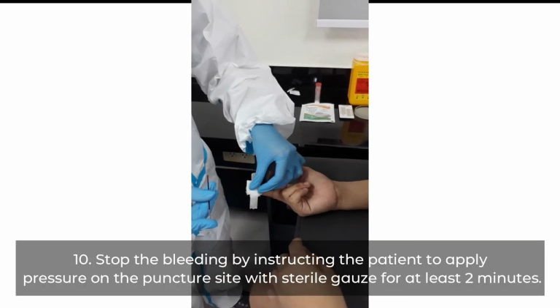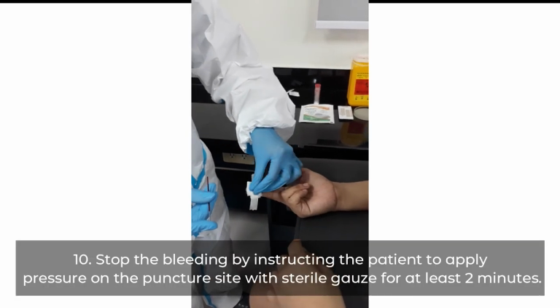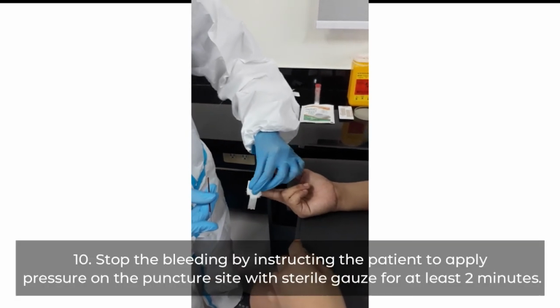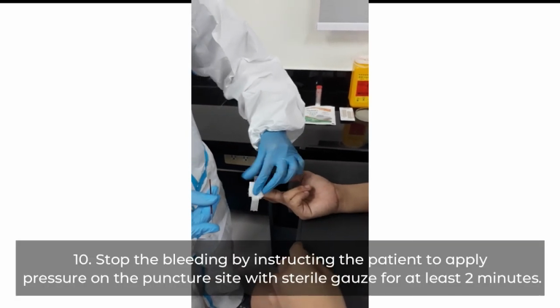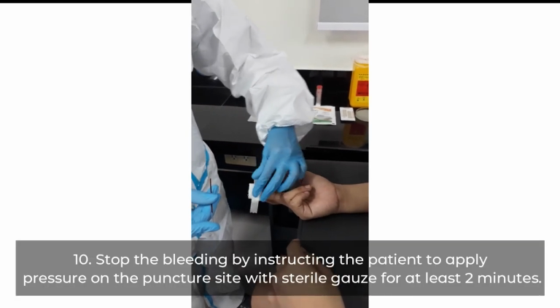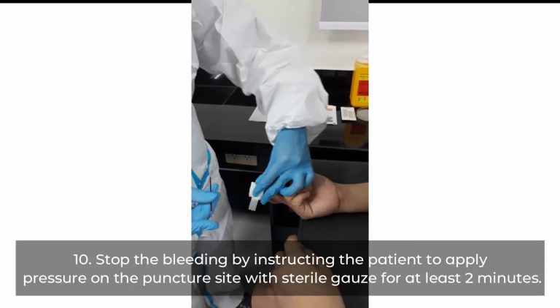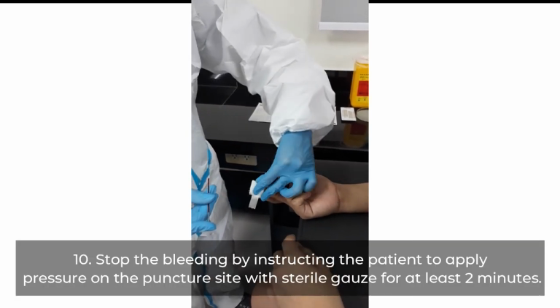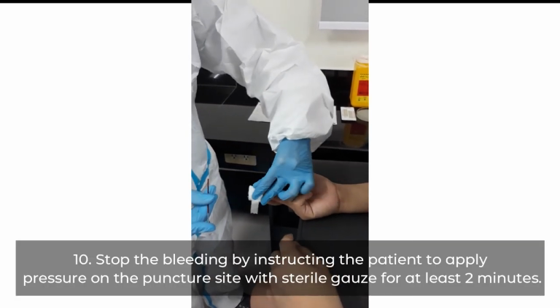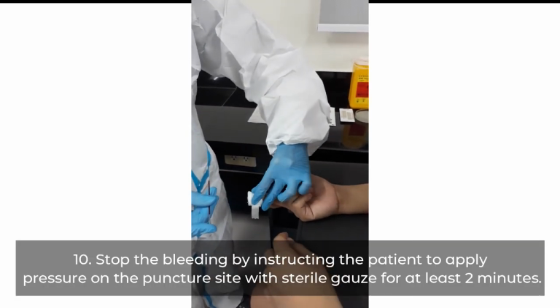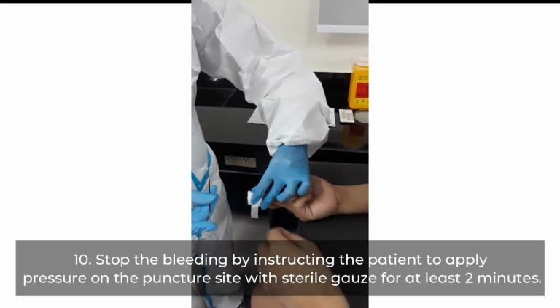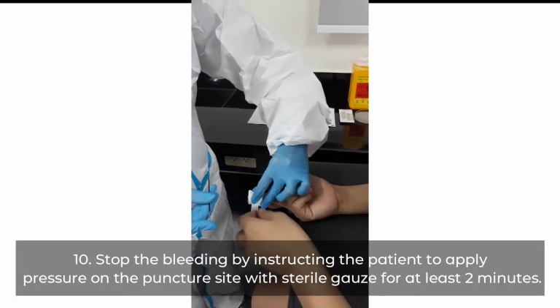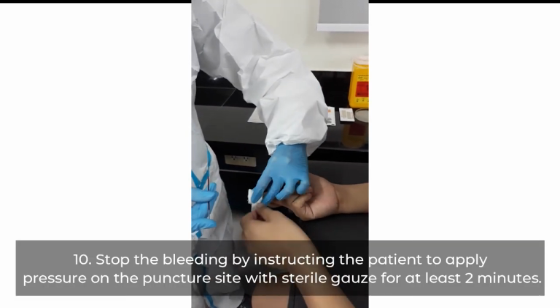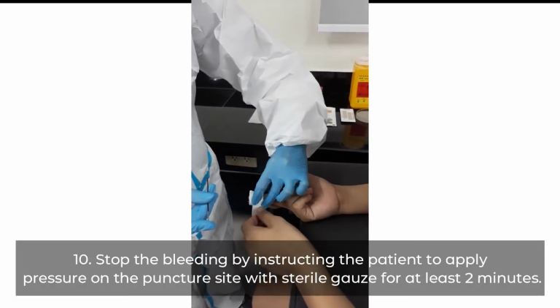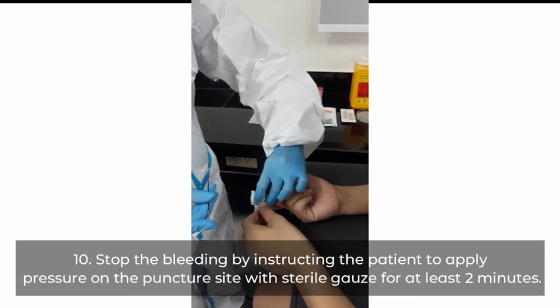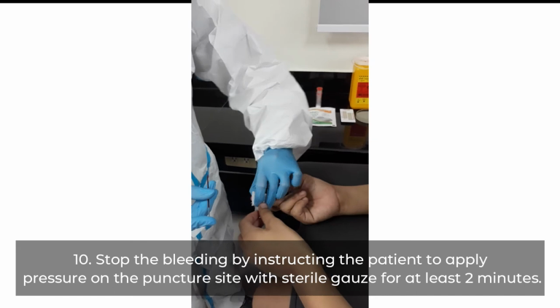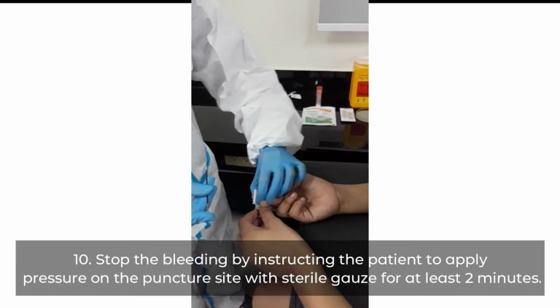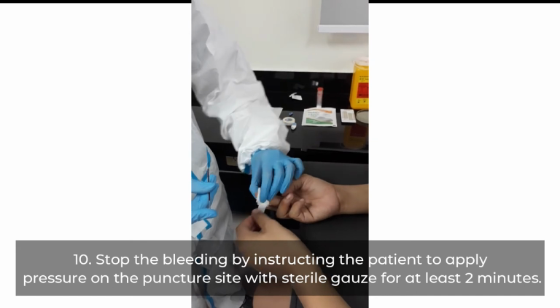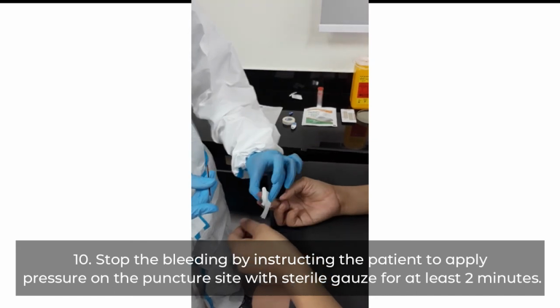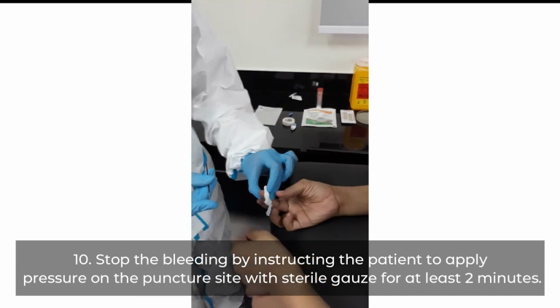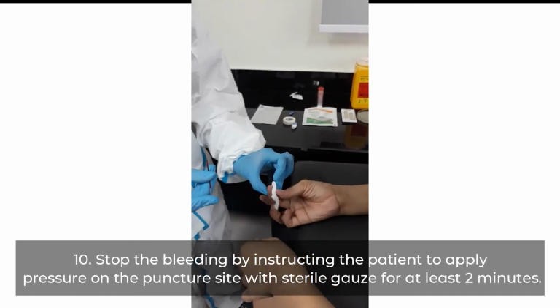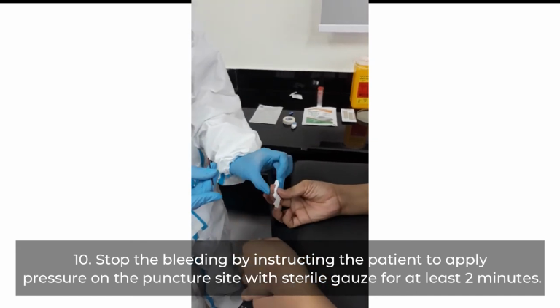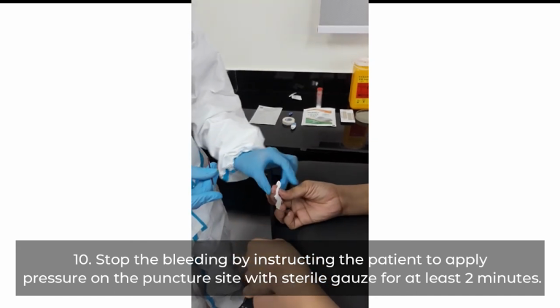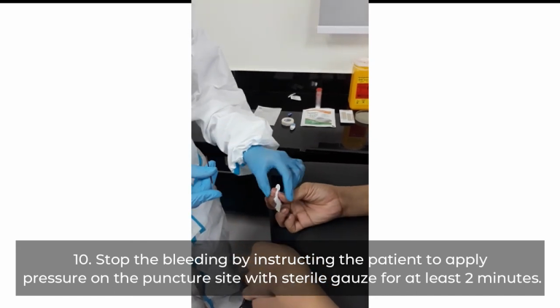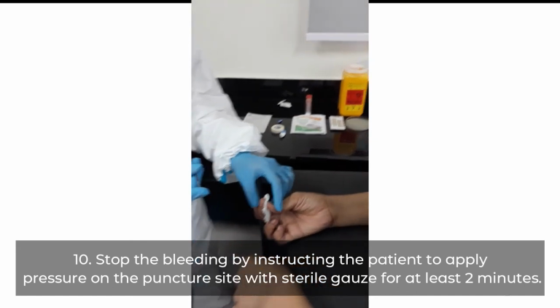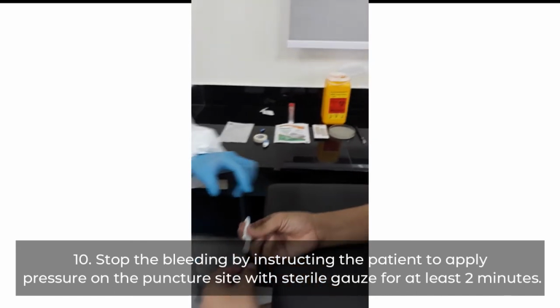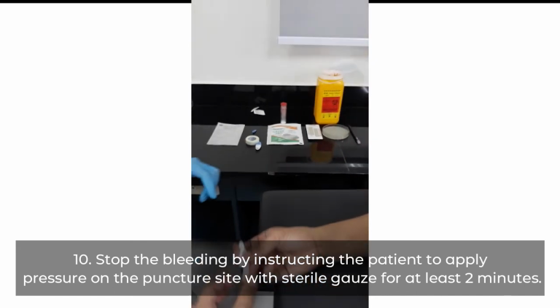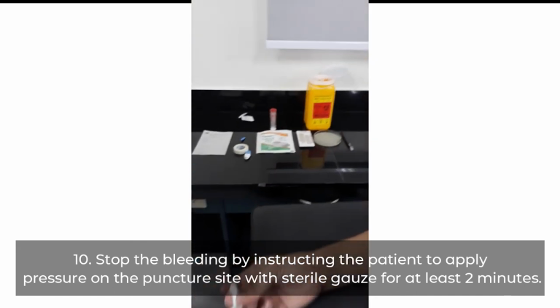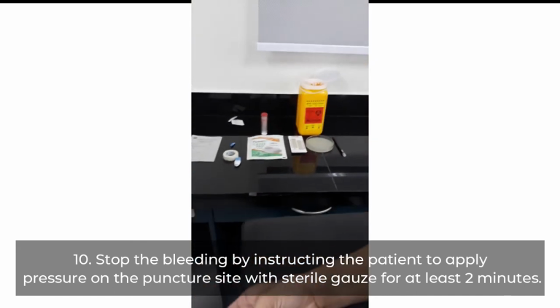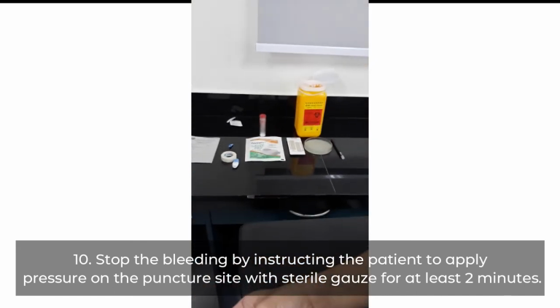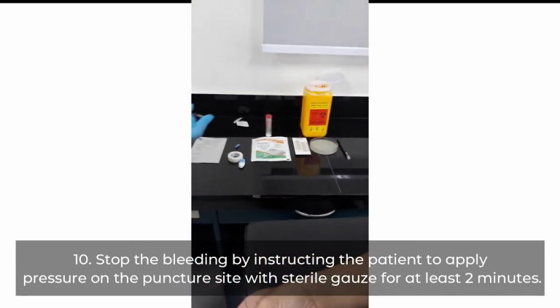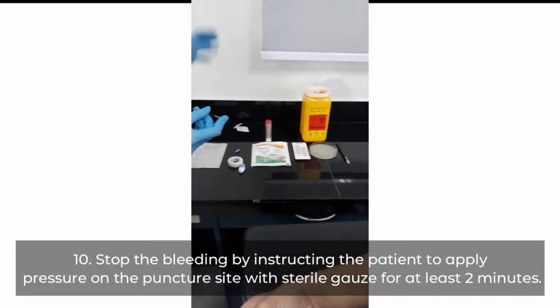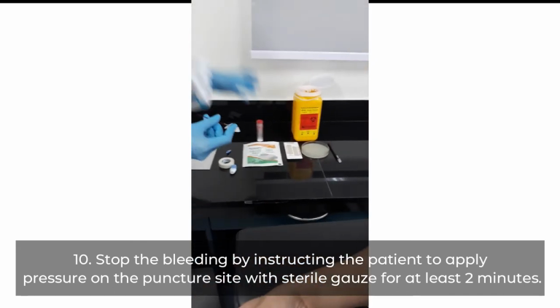Stop the bleeding by instructing the patient to apply pressure on the puncture site with sterile gauze for at least two minutes.